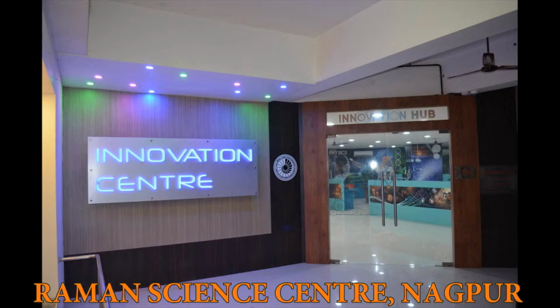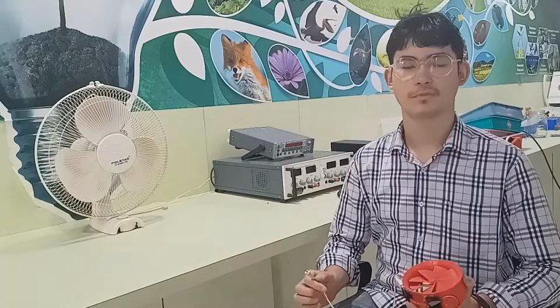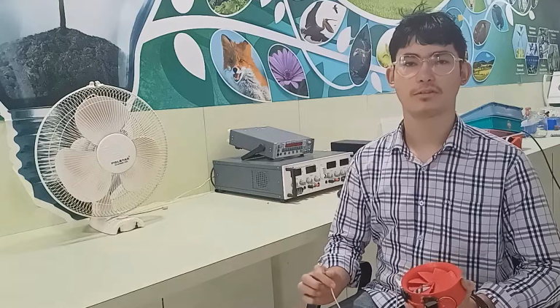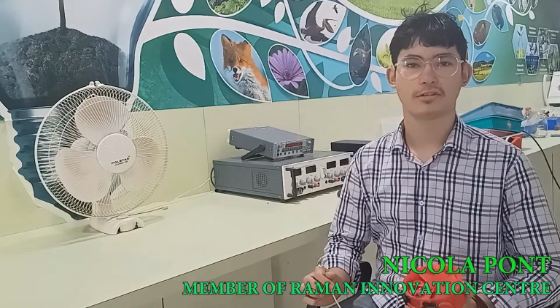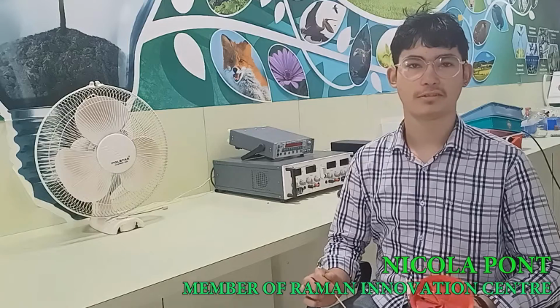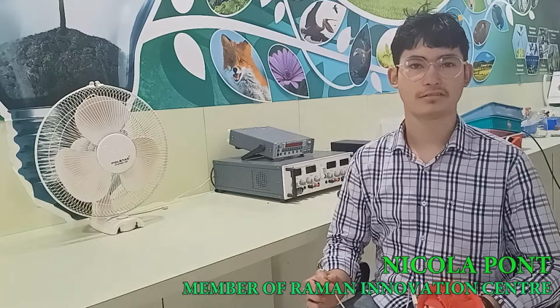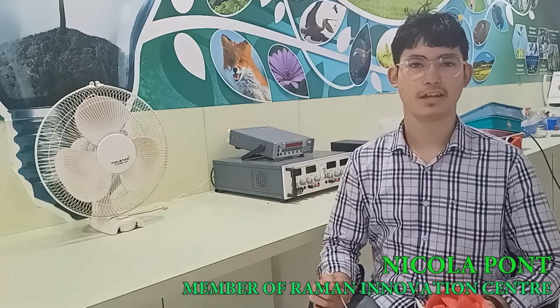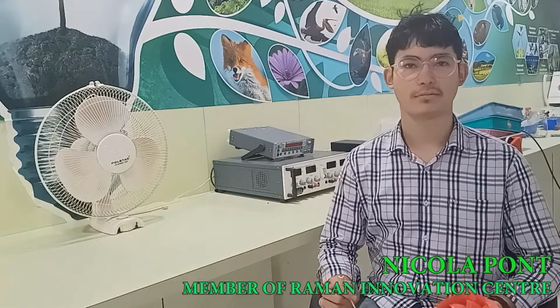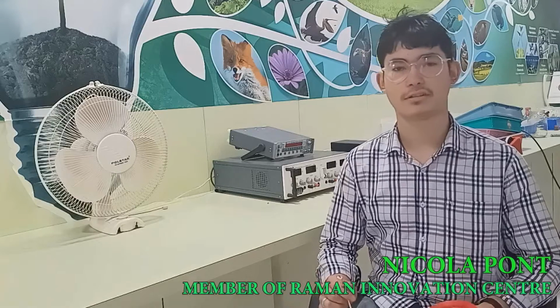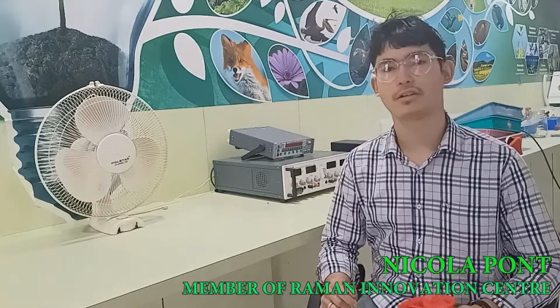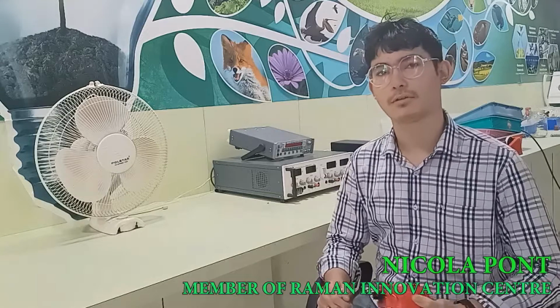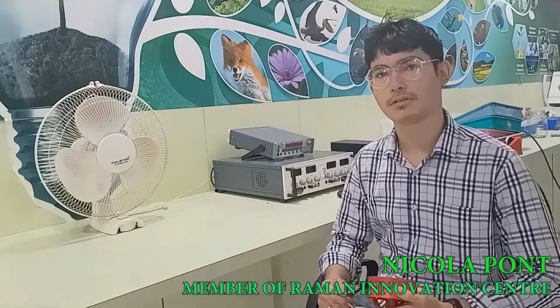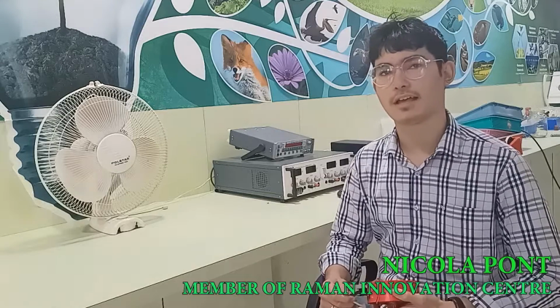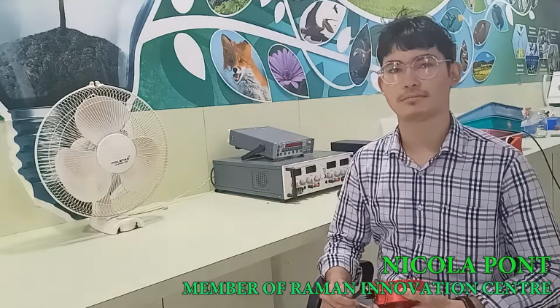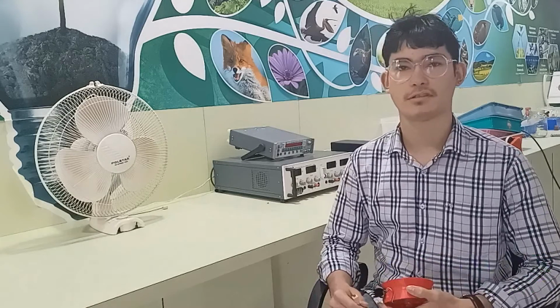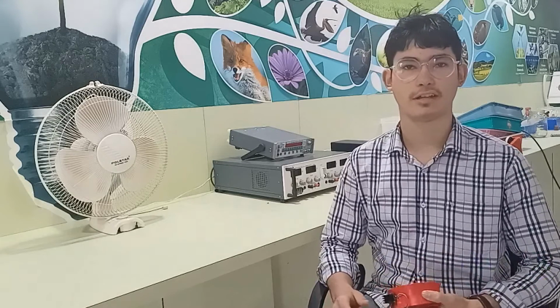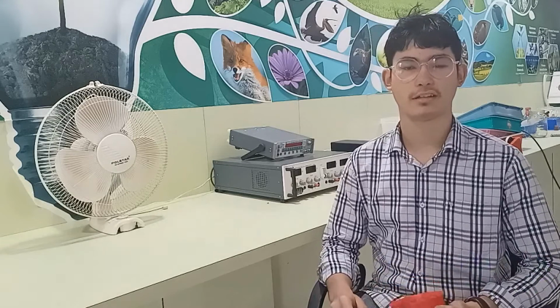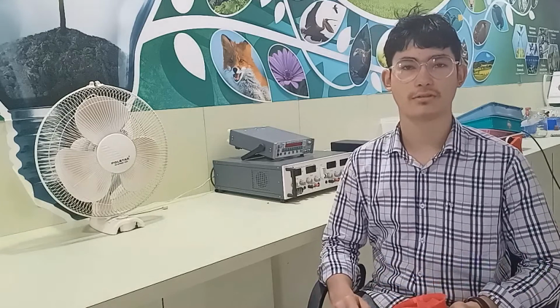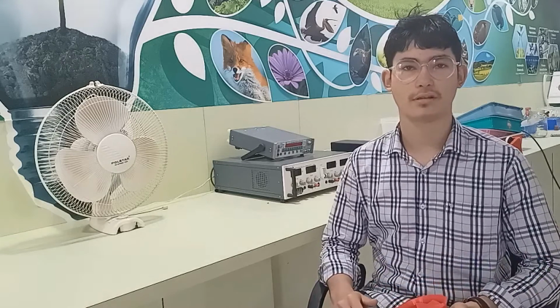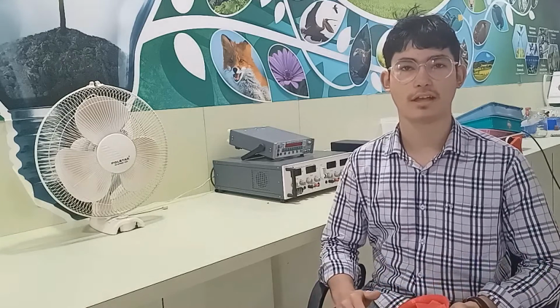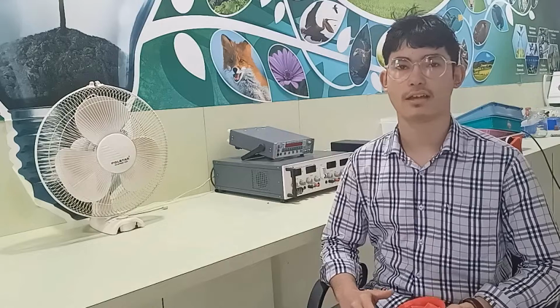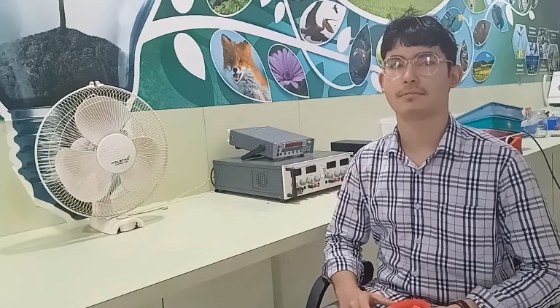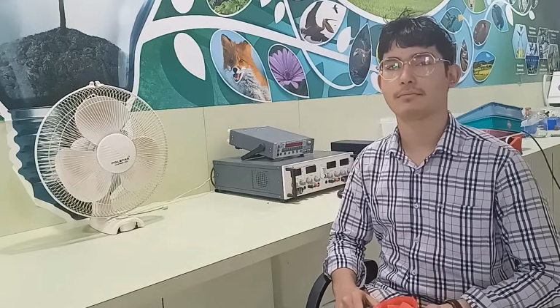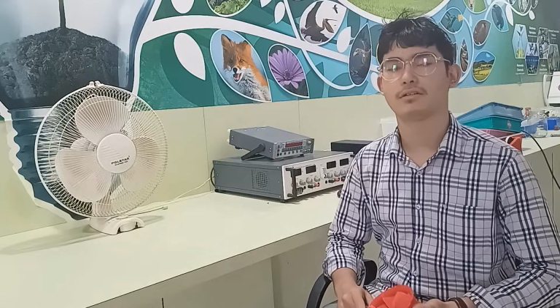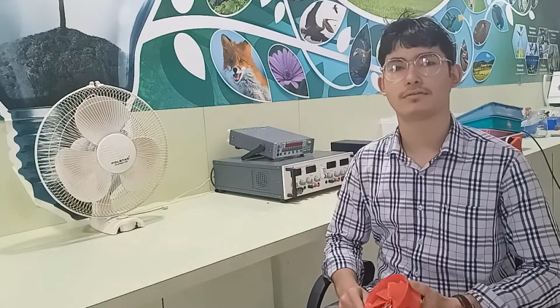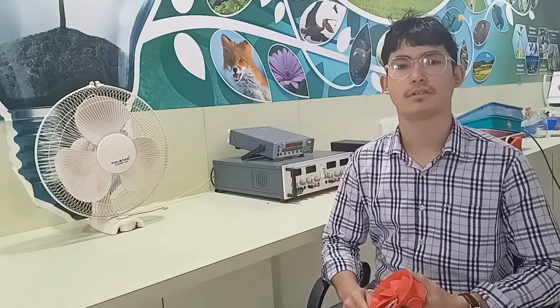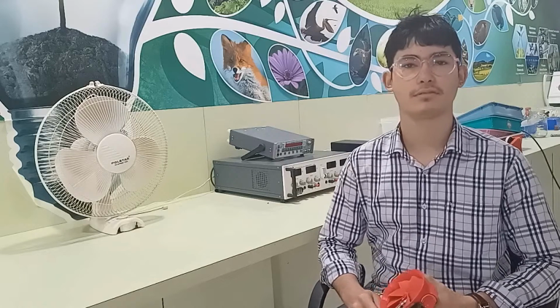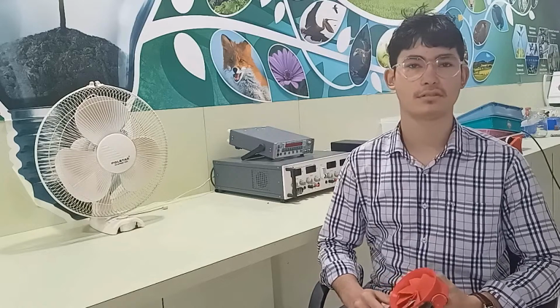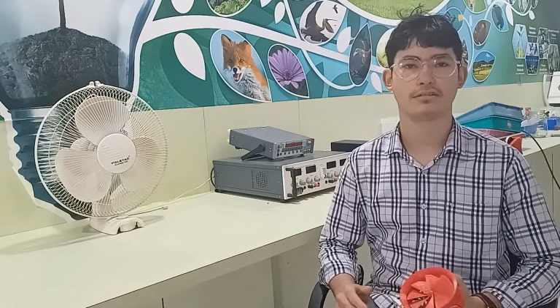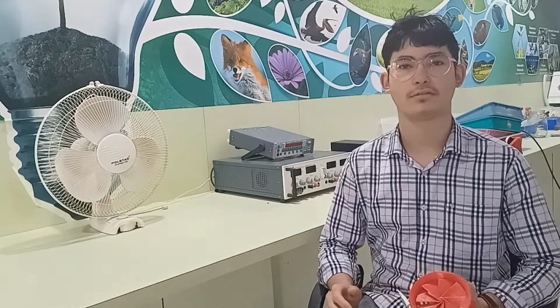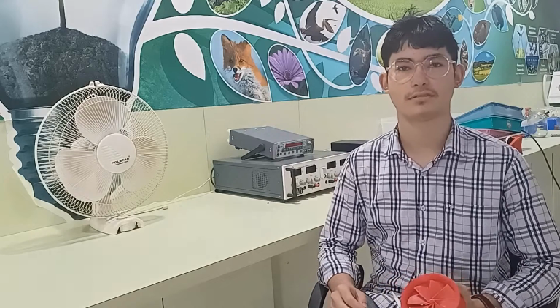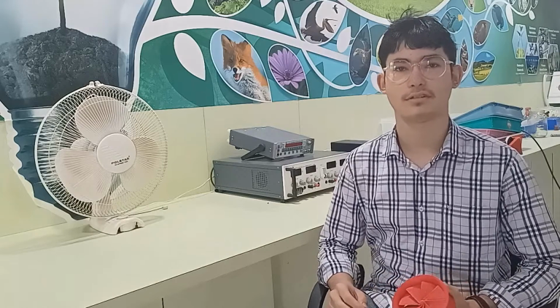Good morning friends, my name is Nikola Pond. I am studying in class 12th and I am a member of Raman Science Innovation Centre.